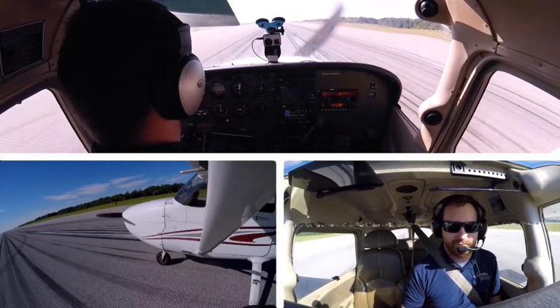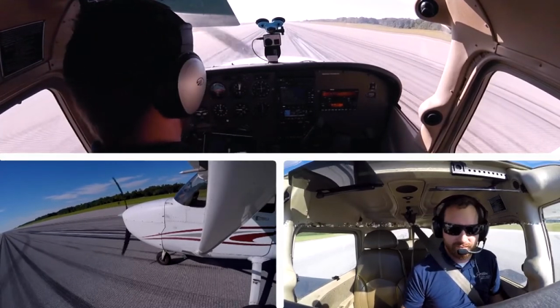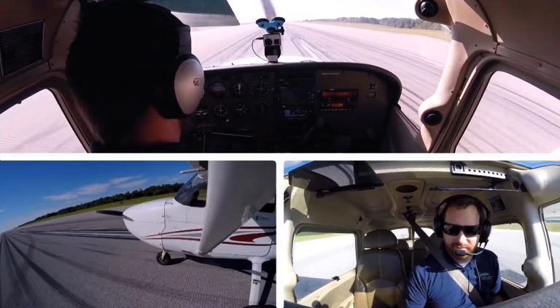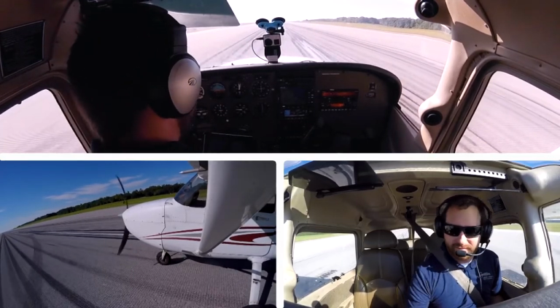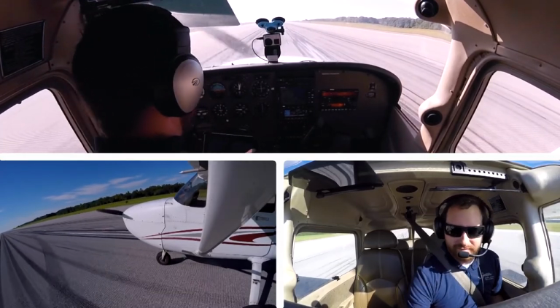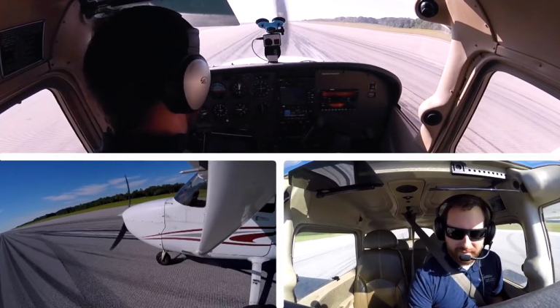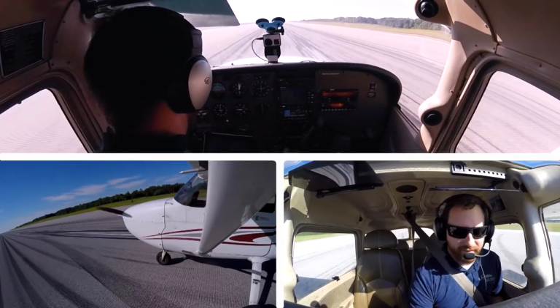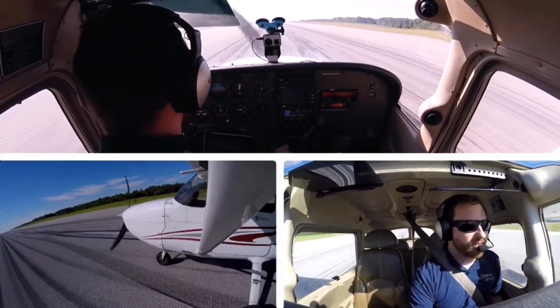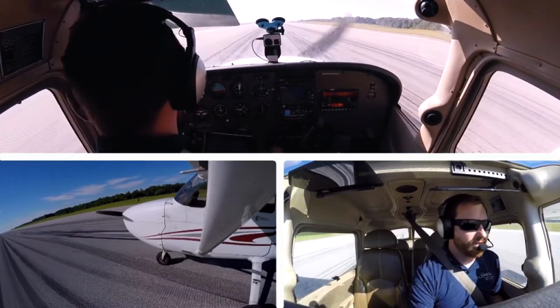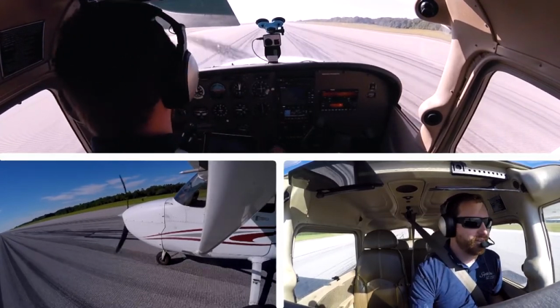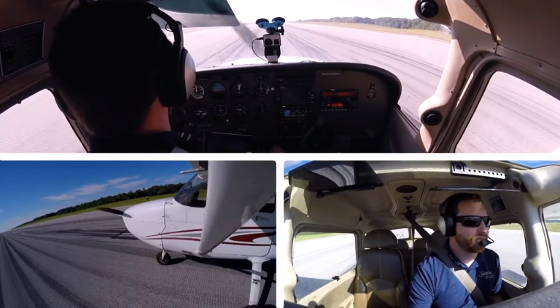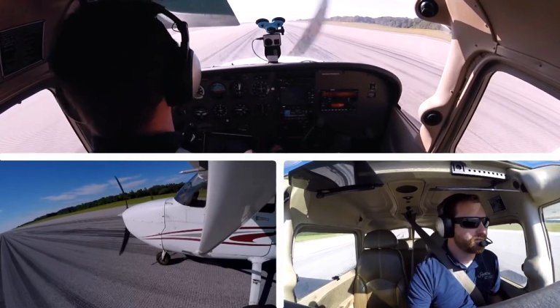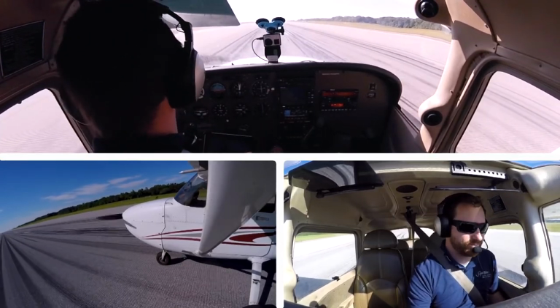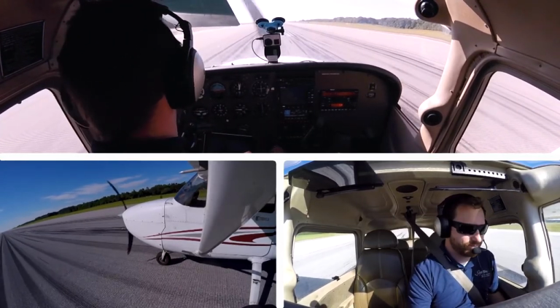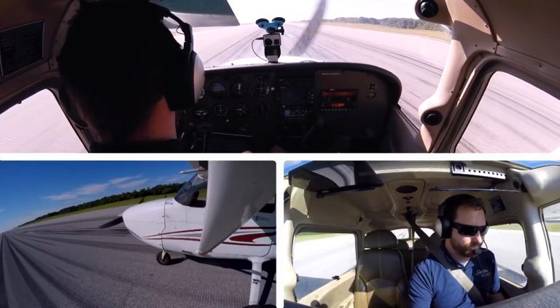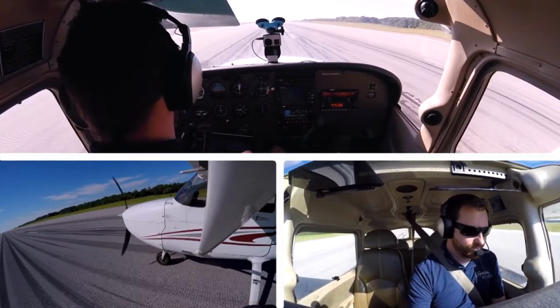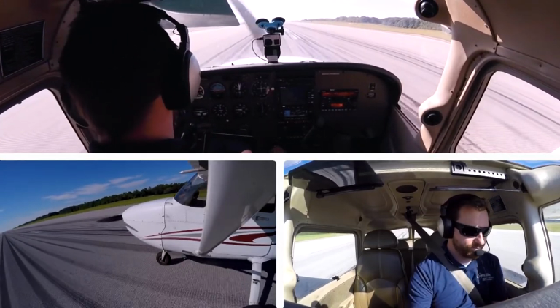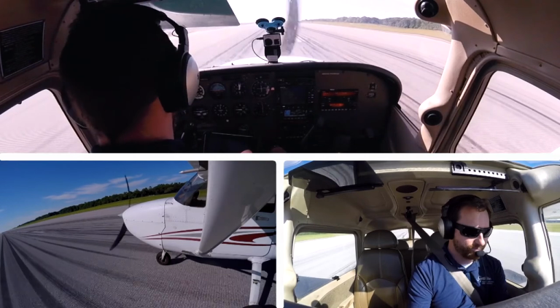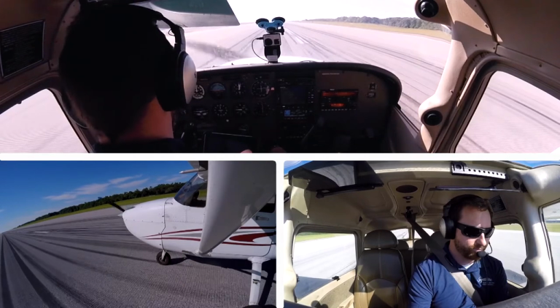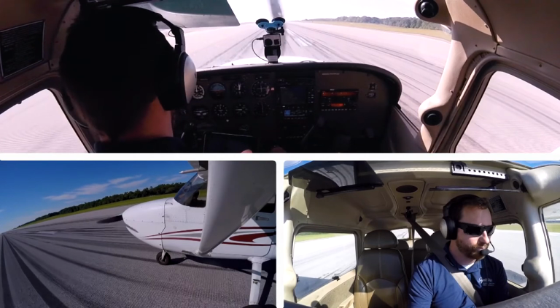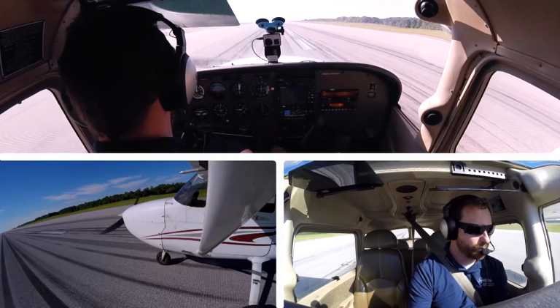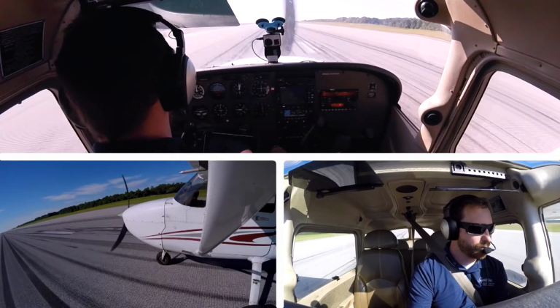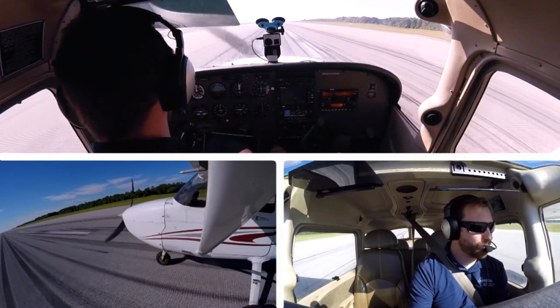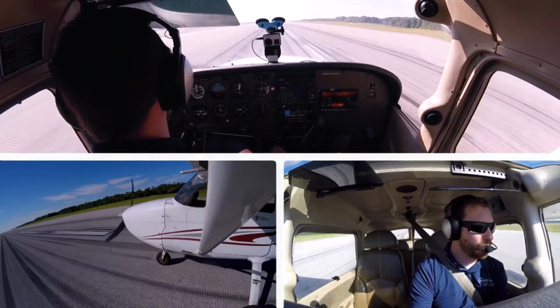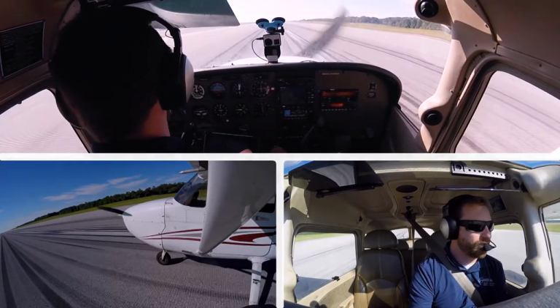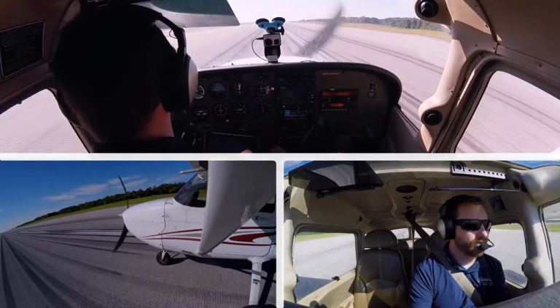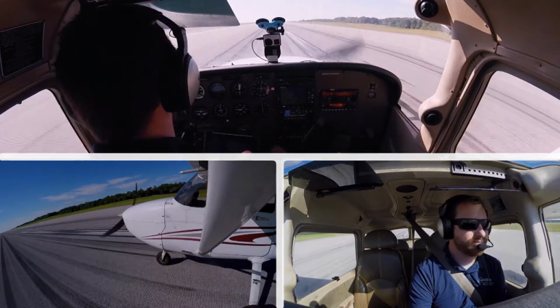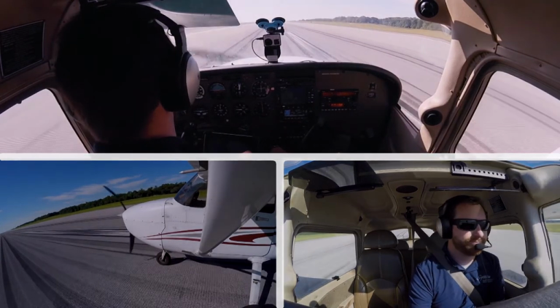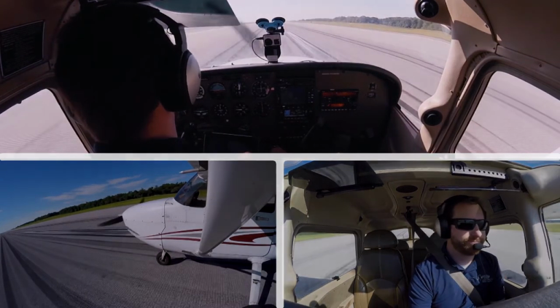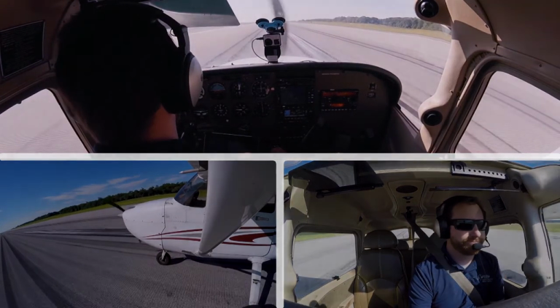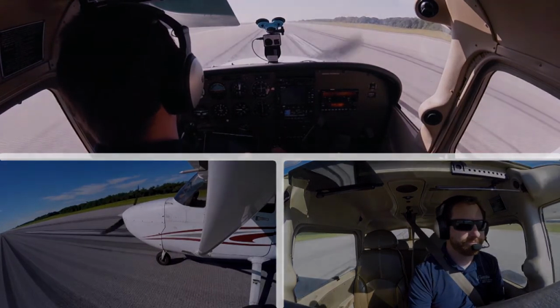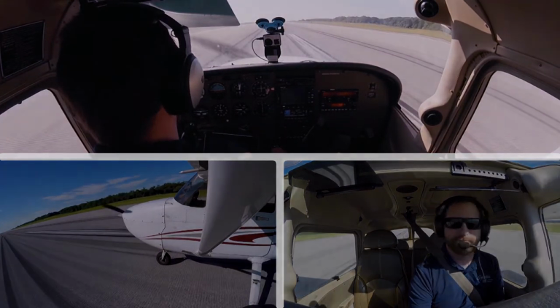Visit my website, wheelinthesky.com, for ways that you can connect with me on social media and share your own aviation story.